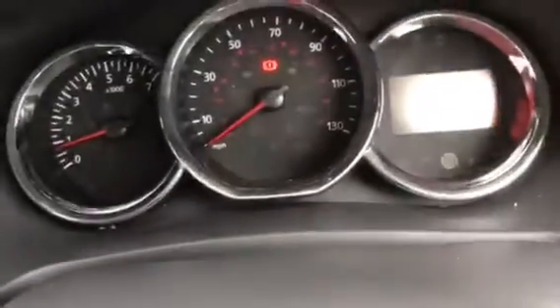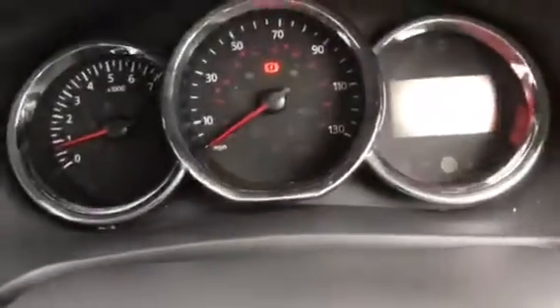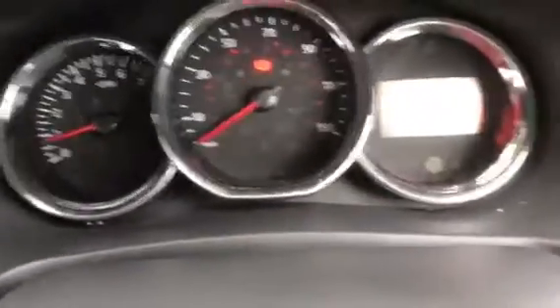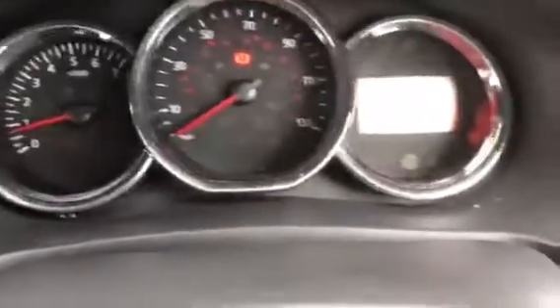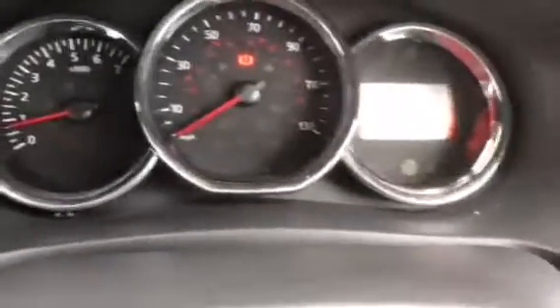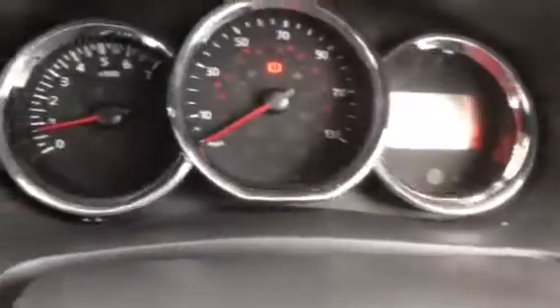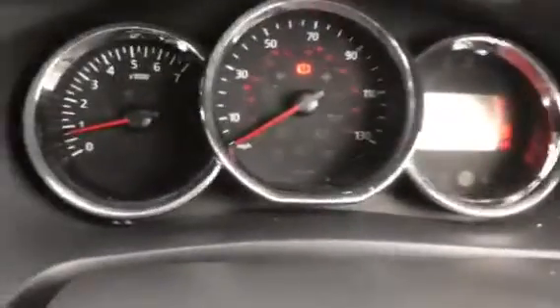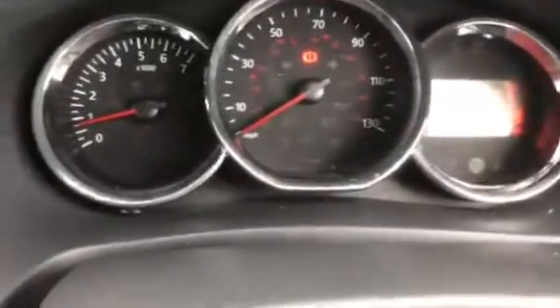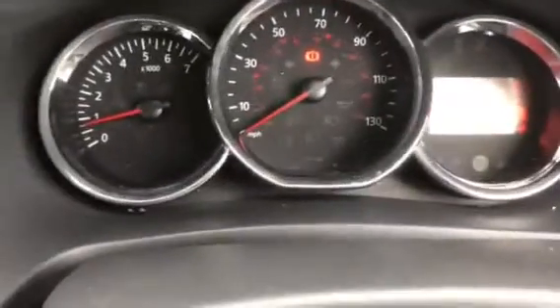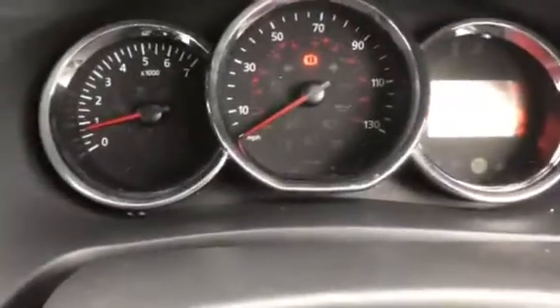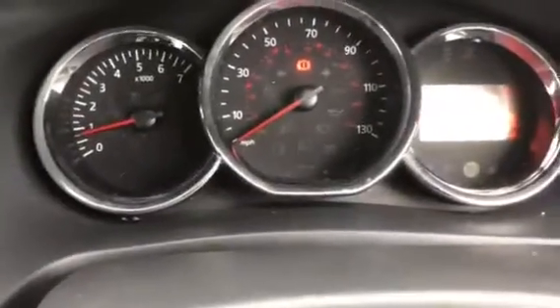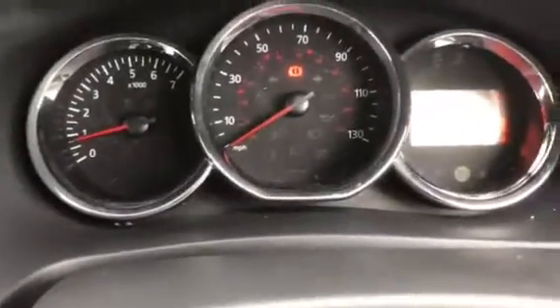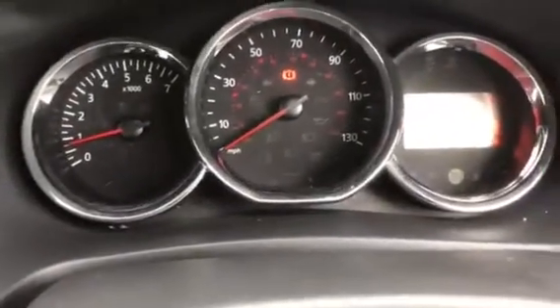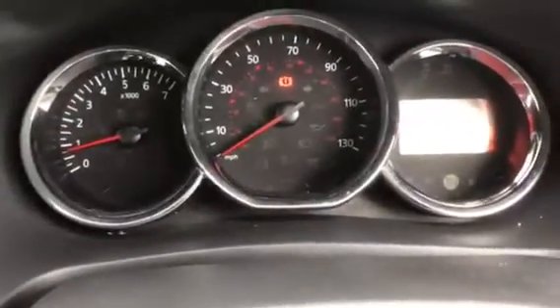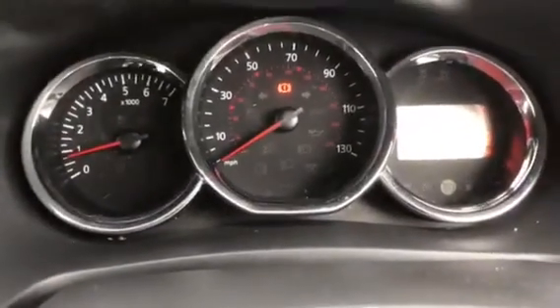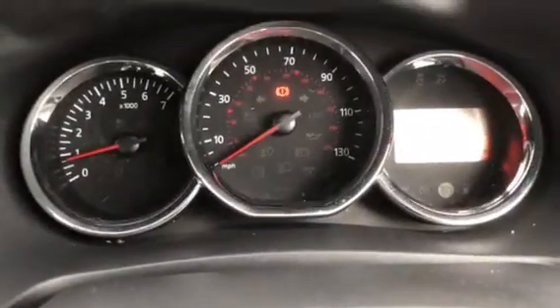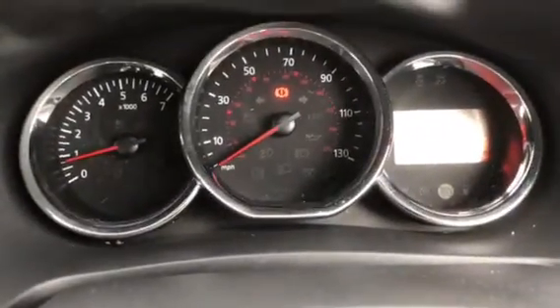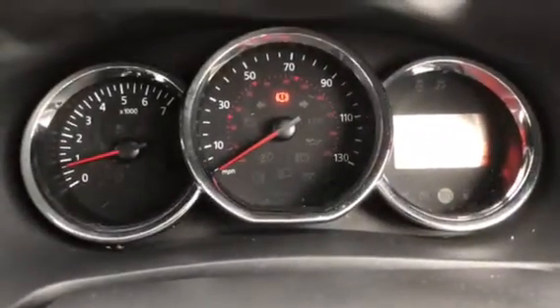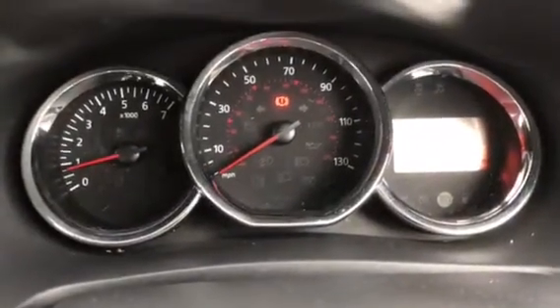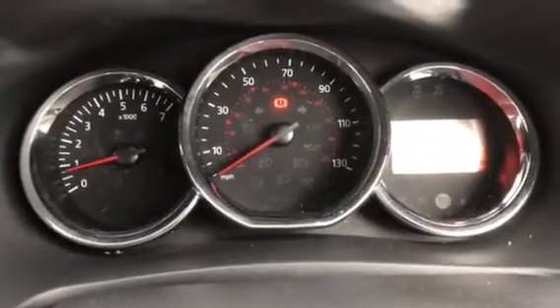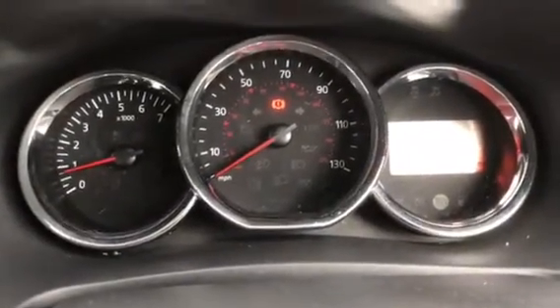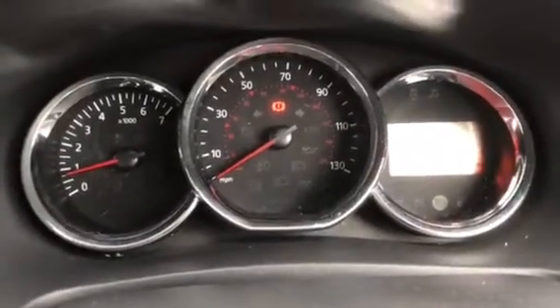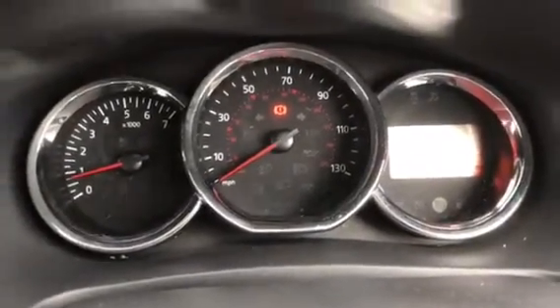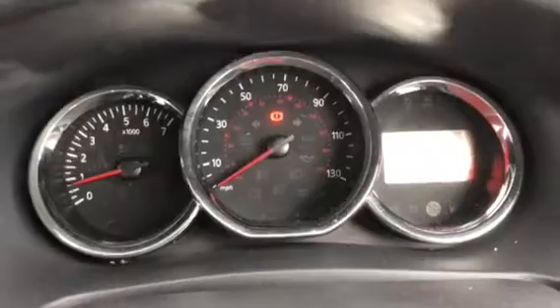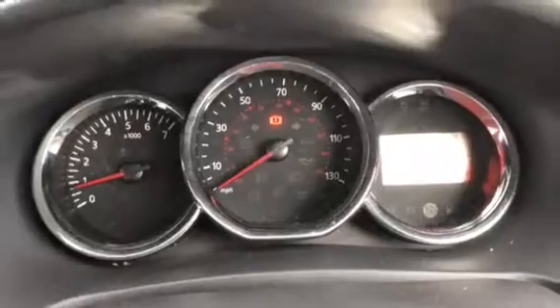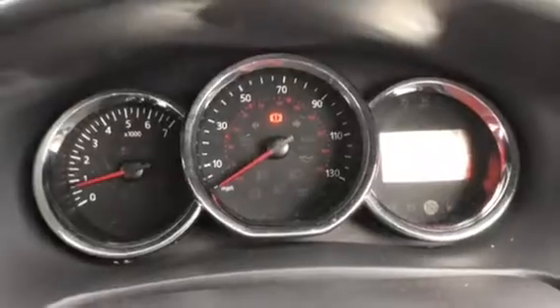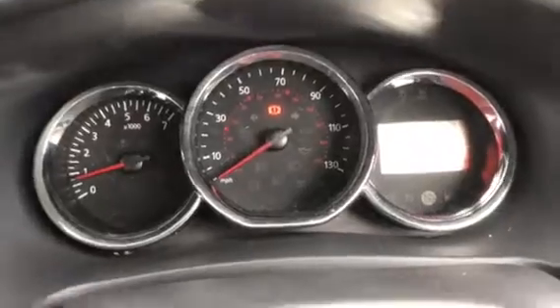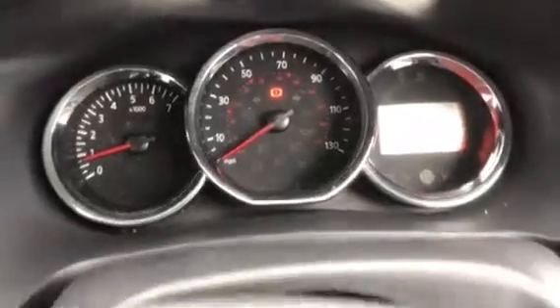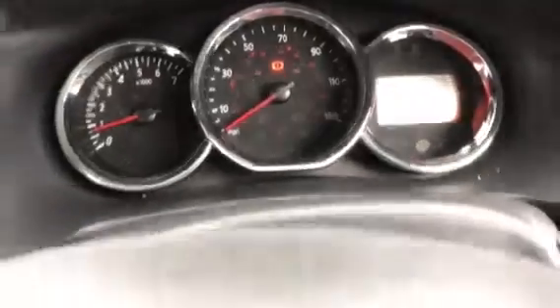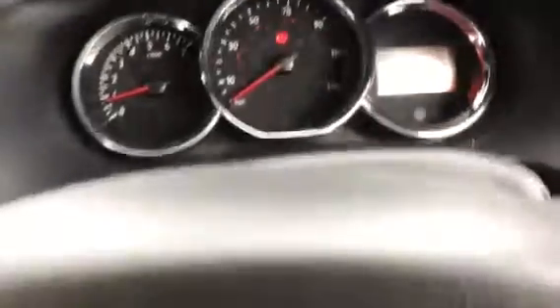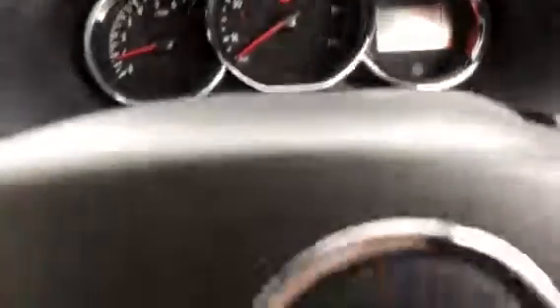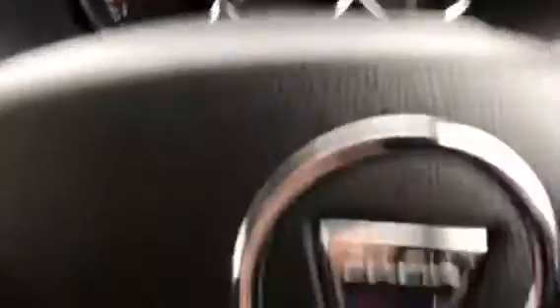I'm not sure if you can pick that up, but it's done 36,970 miles.